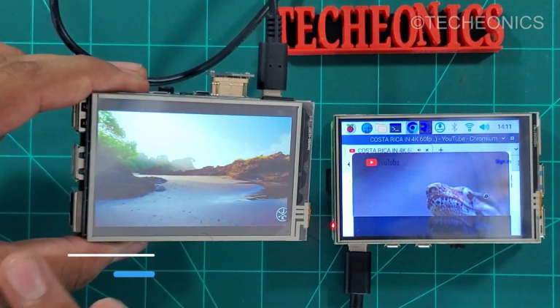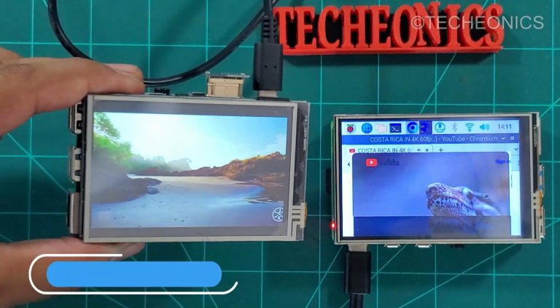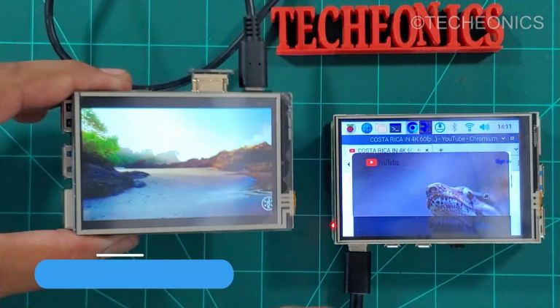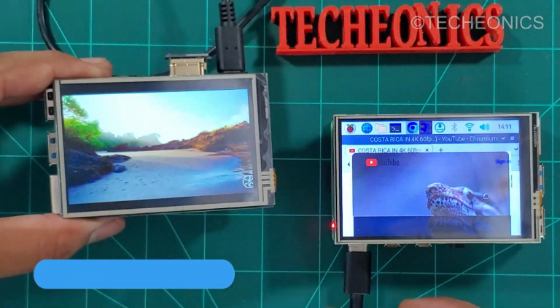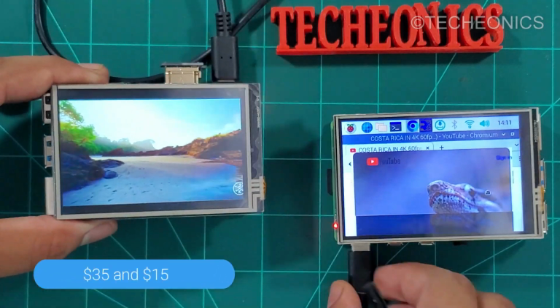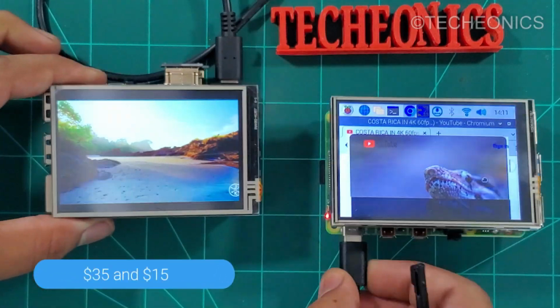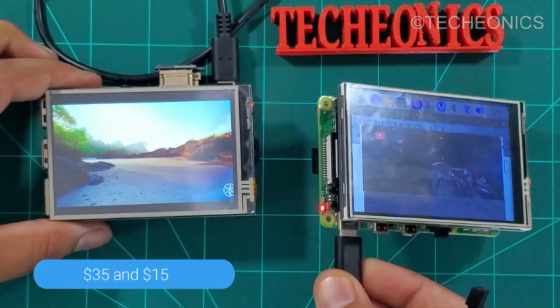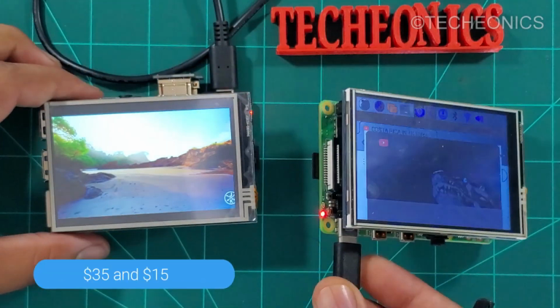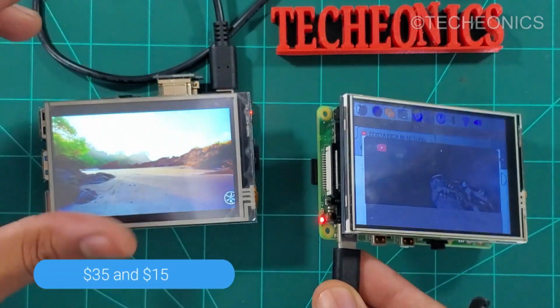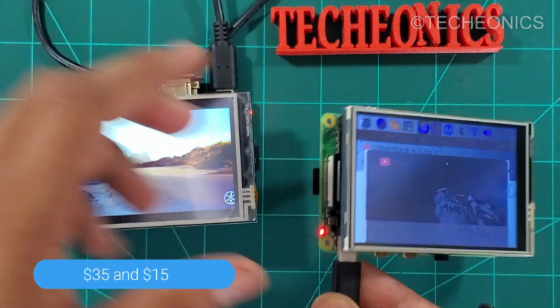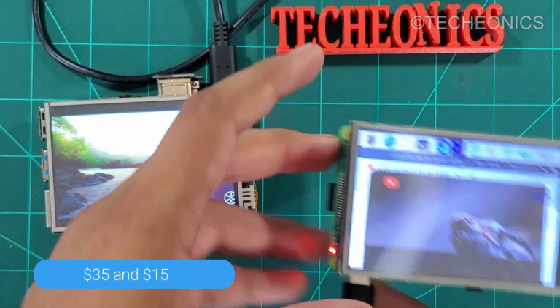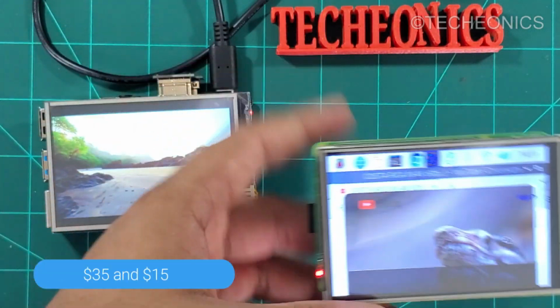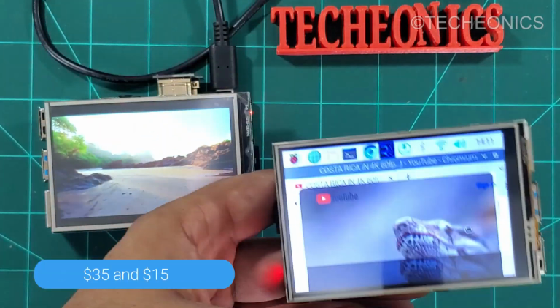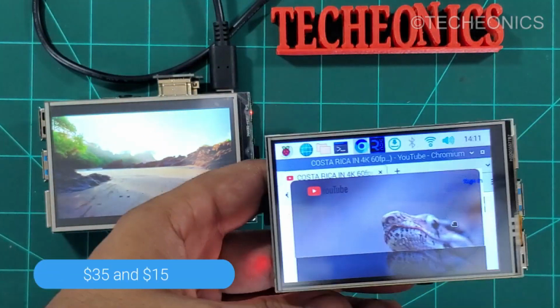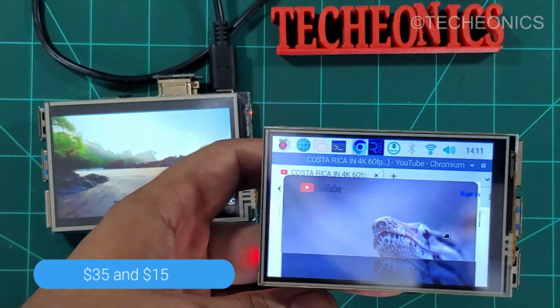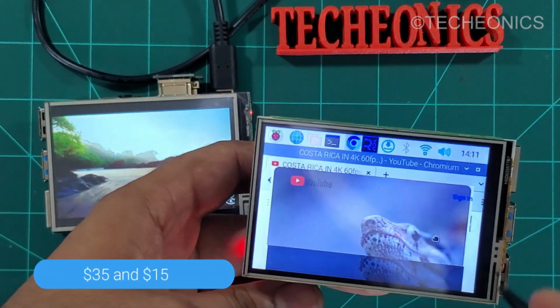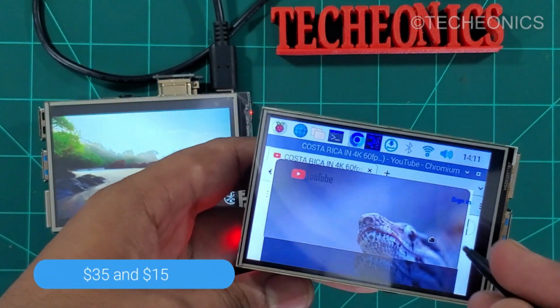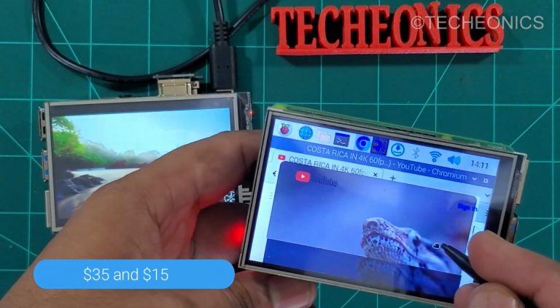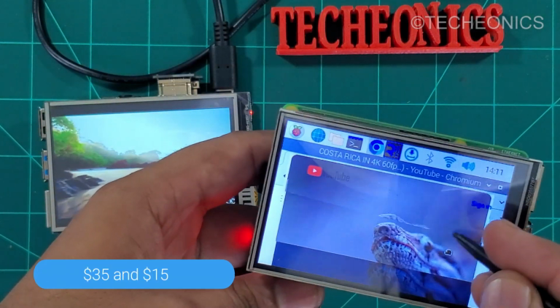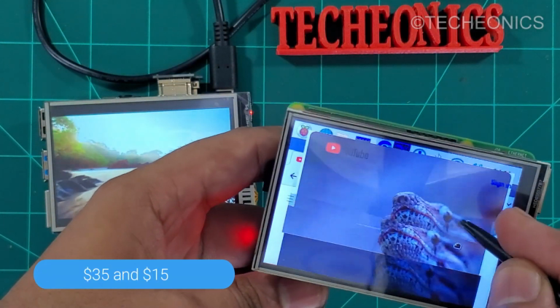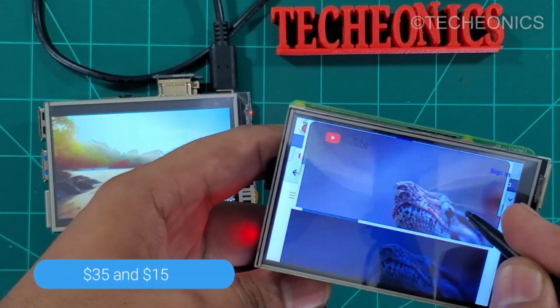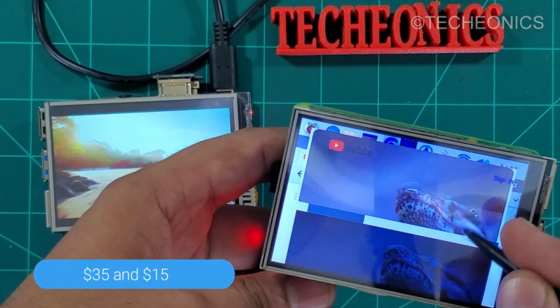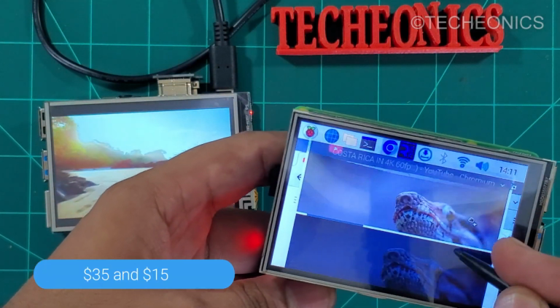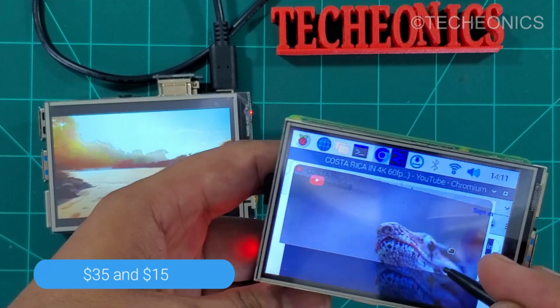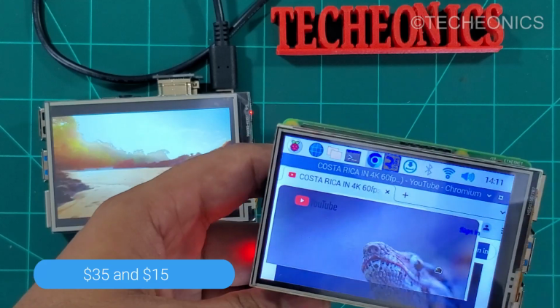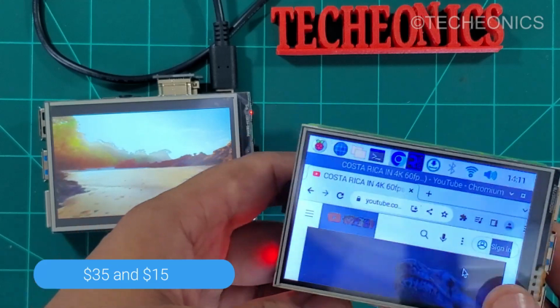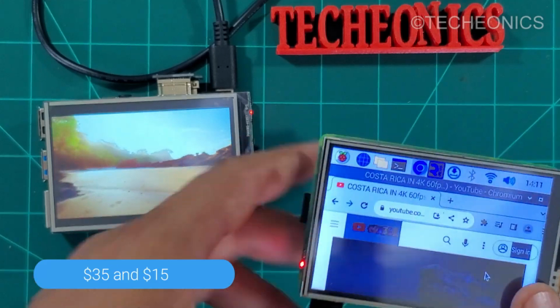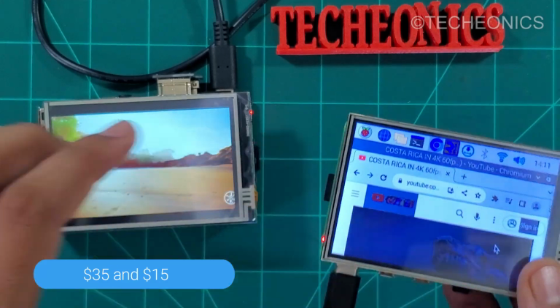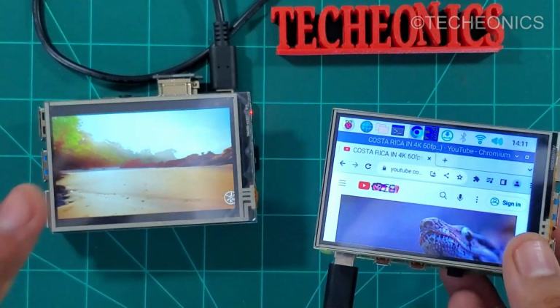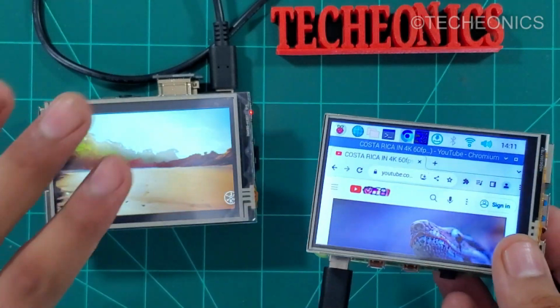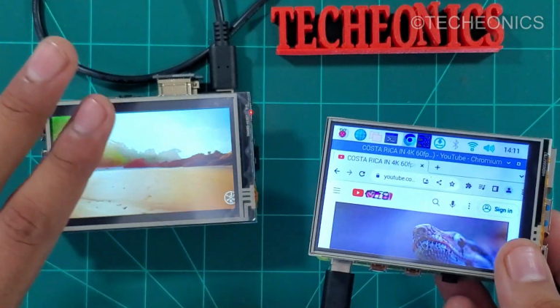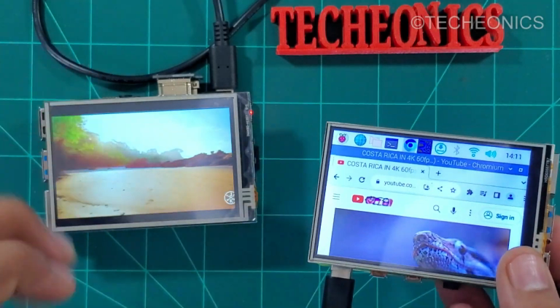If we talk about the price difference, the cheaper SPI display costs around $35 and the HDMI one is around $50. That's a notable price difference, but you get the value with the HDMI one.